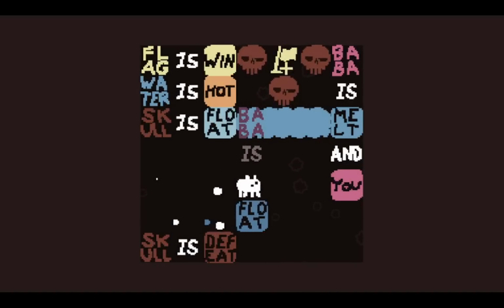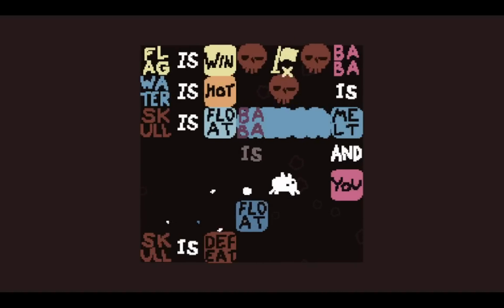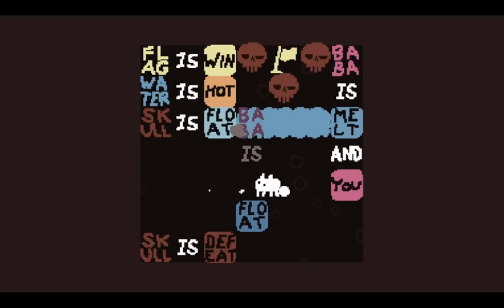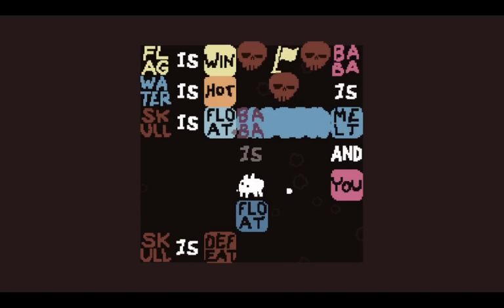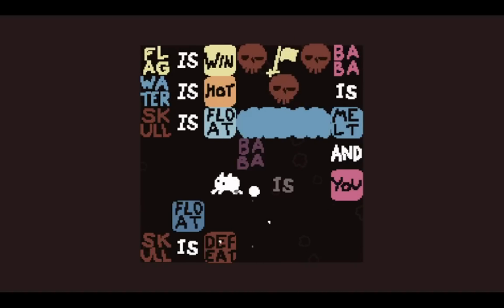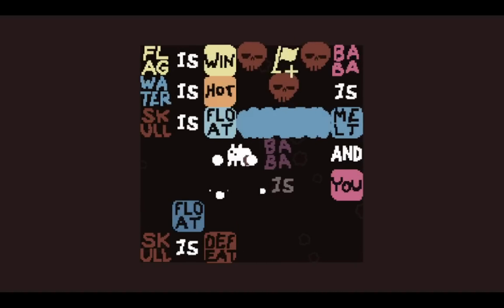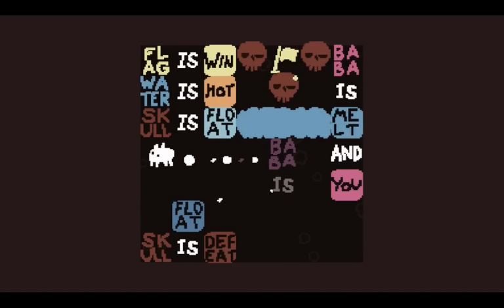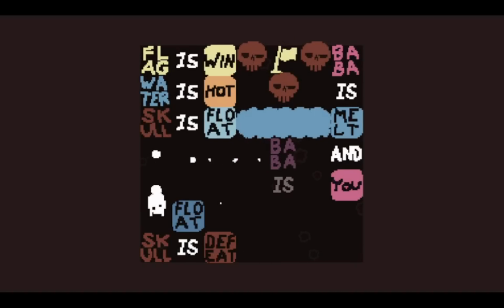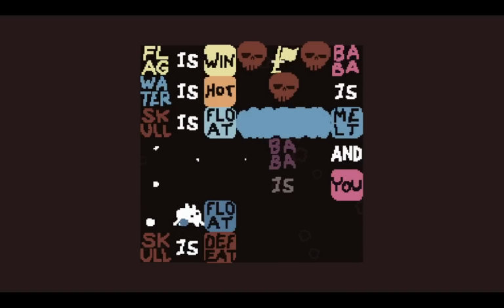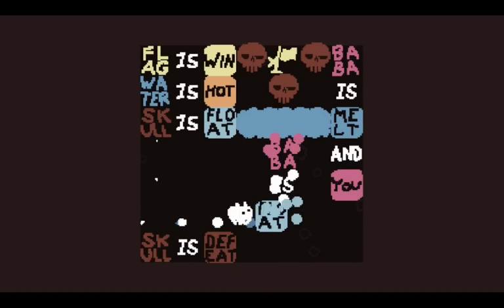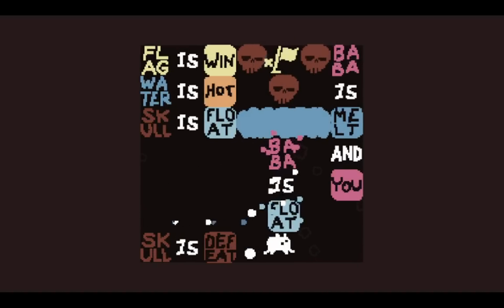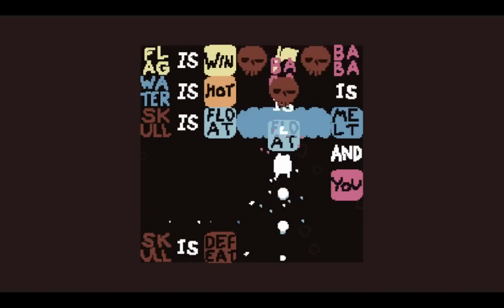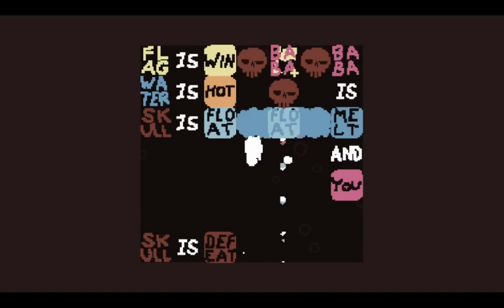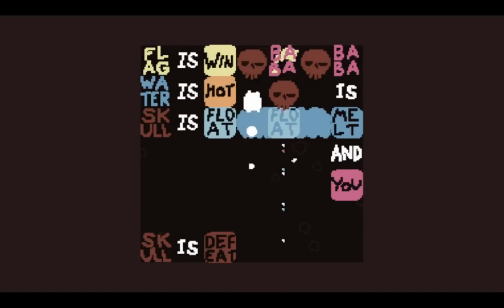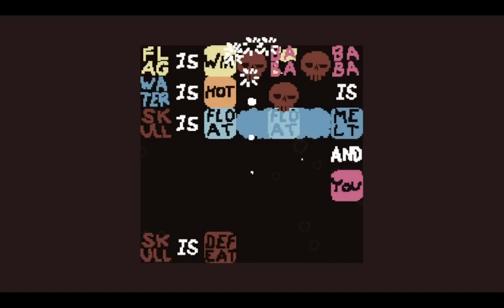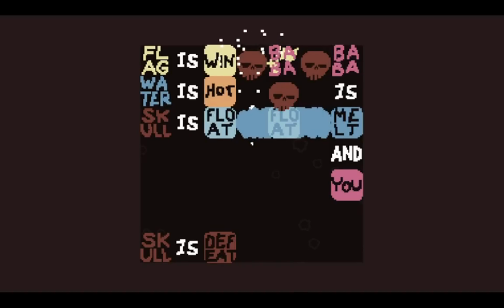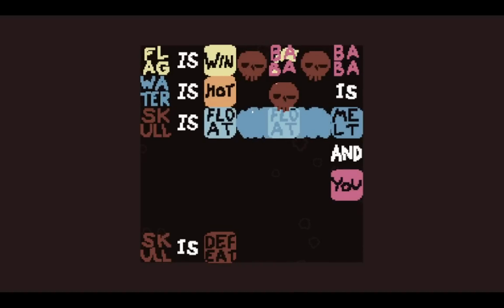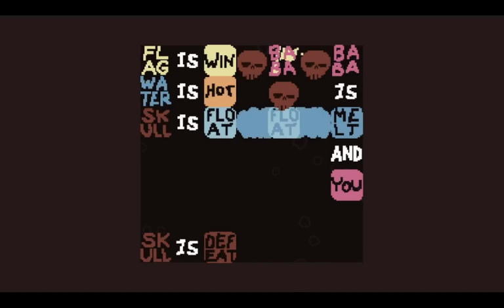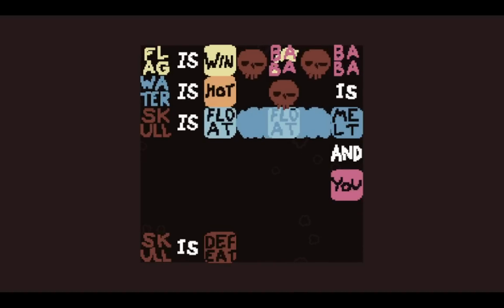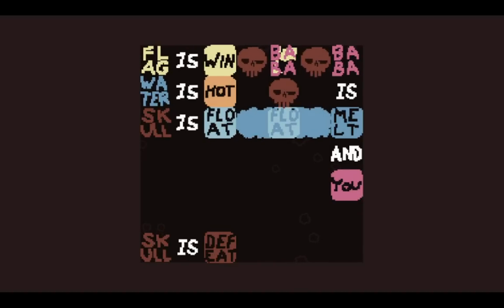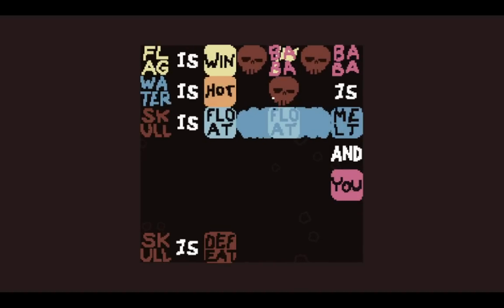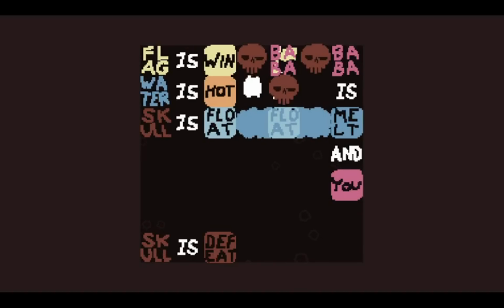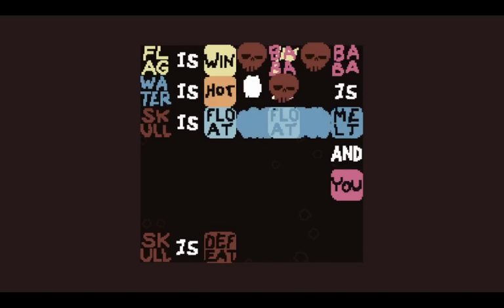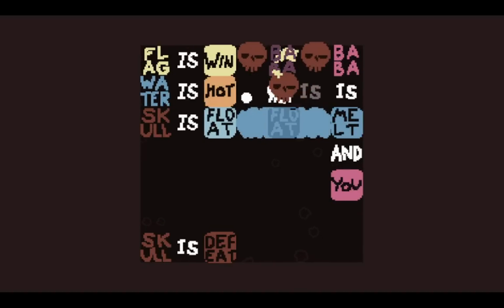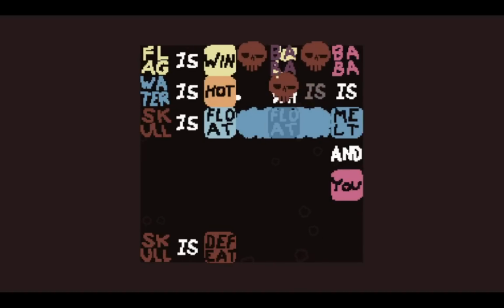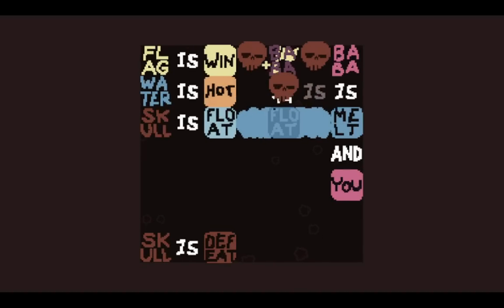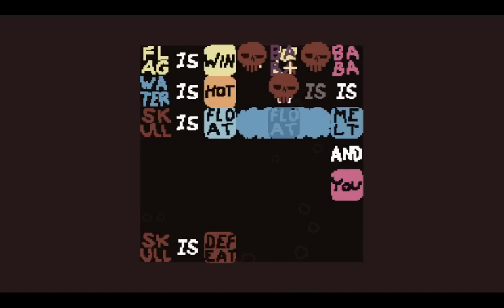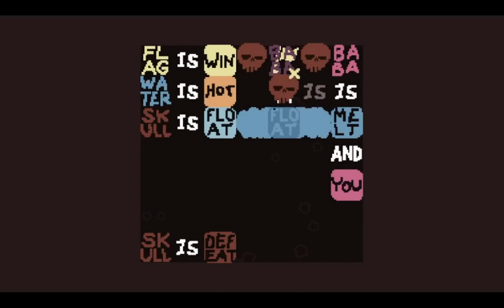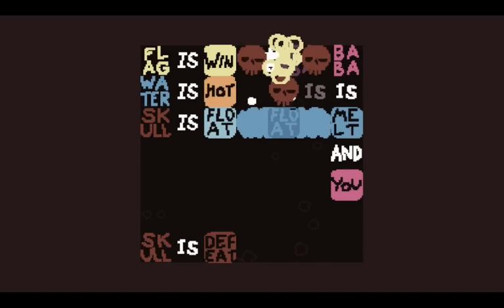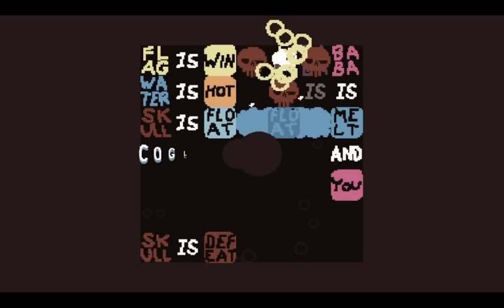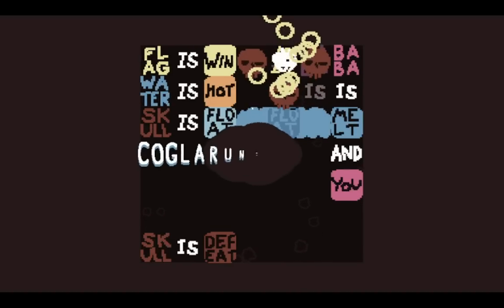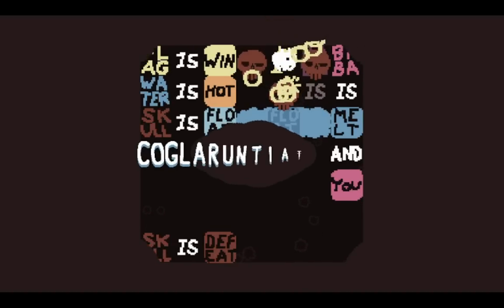We want to do Baba is float specifically vertically here so that we can break it later. There we go.